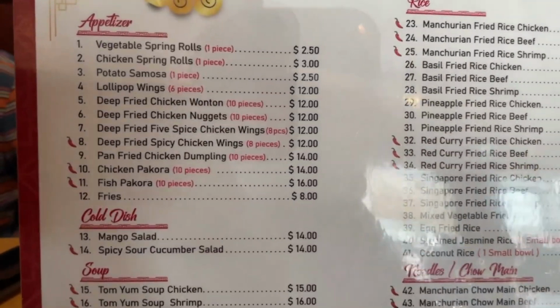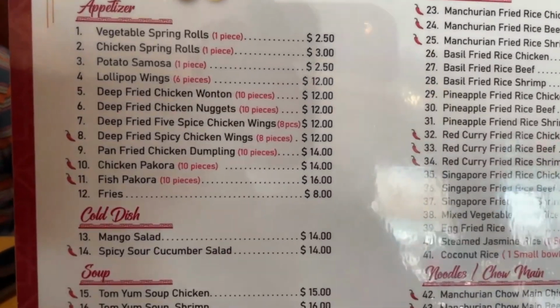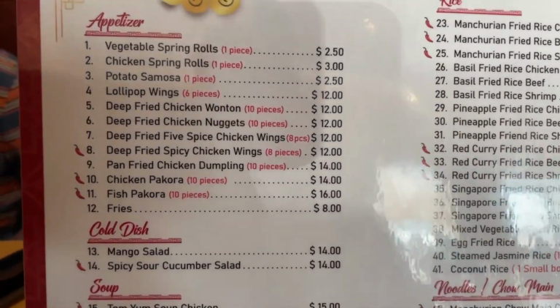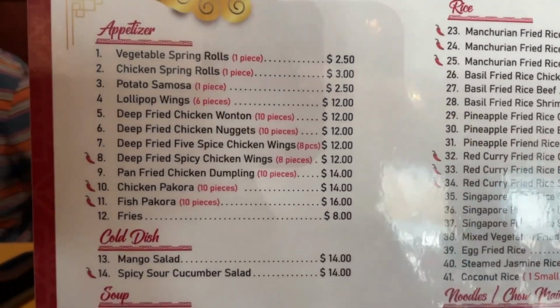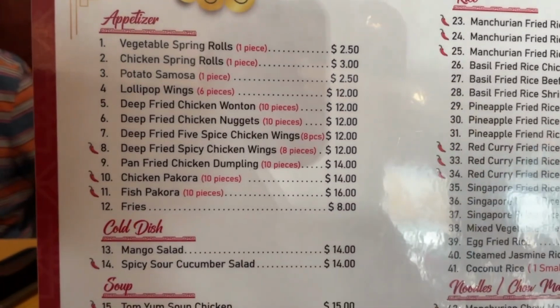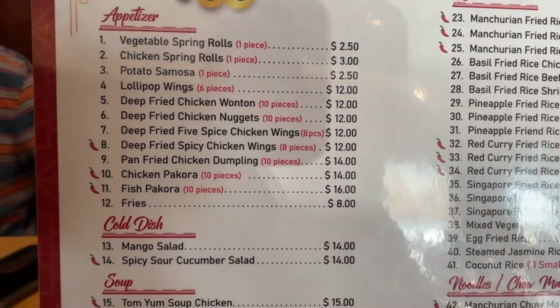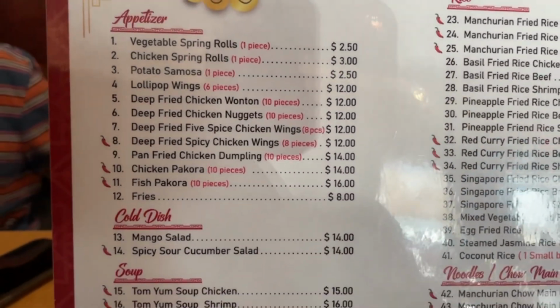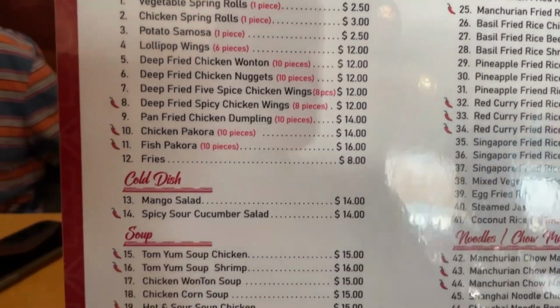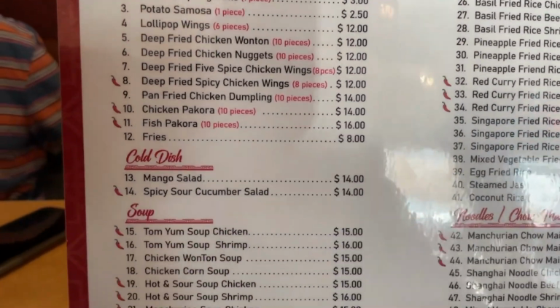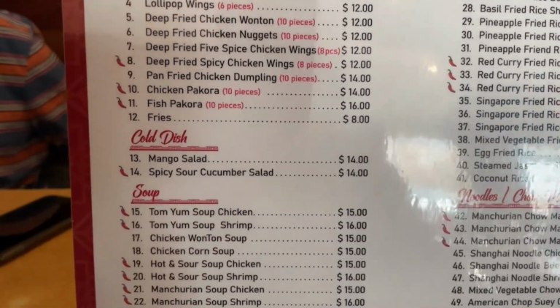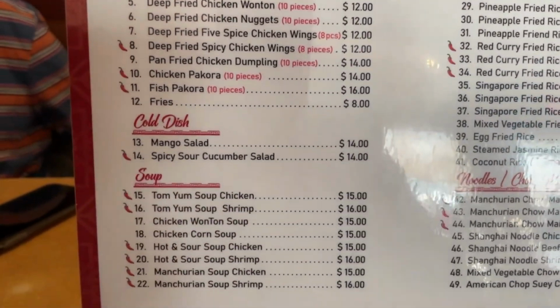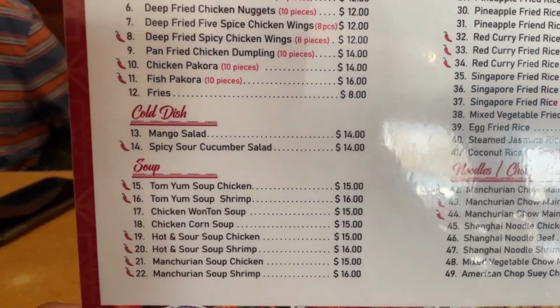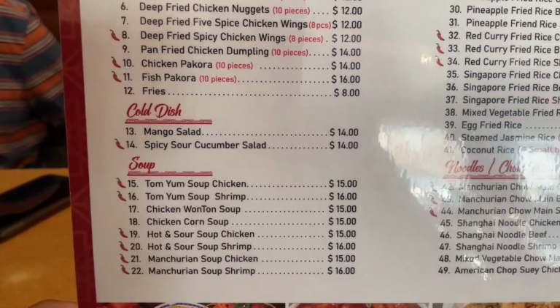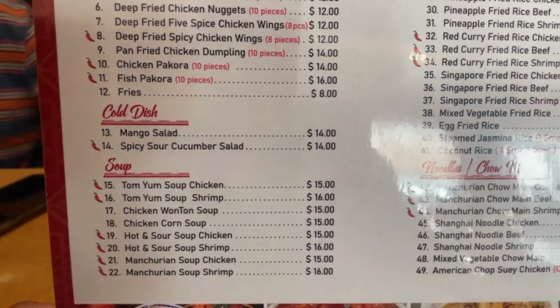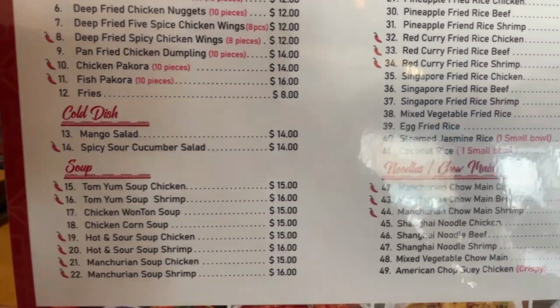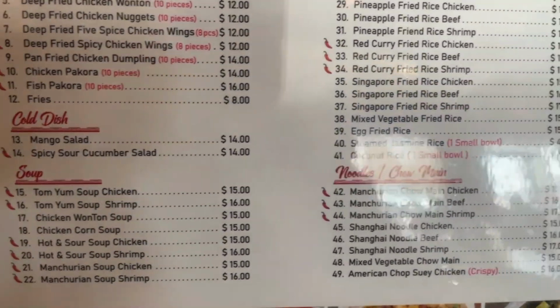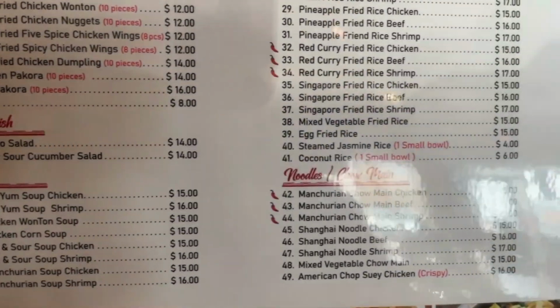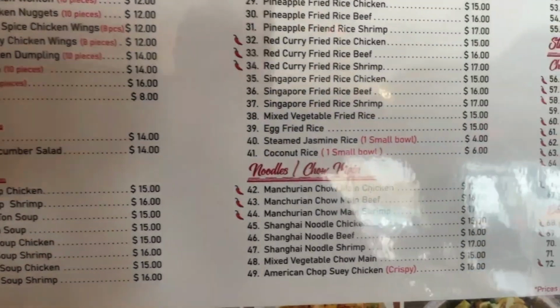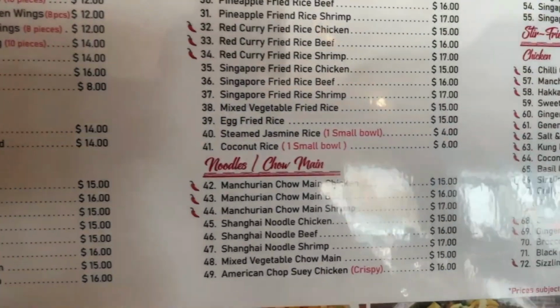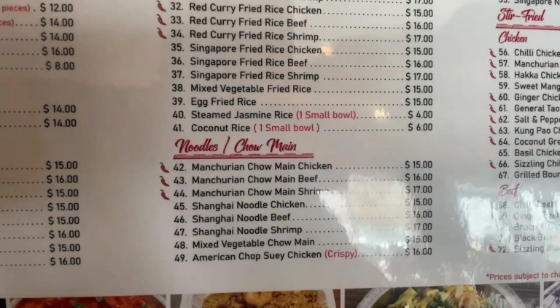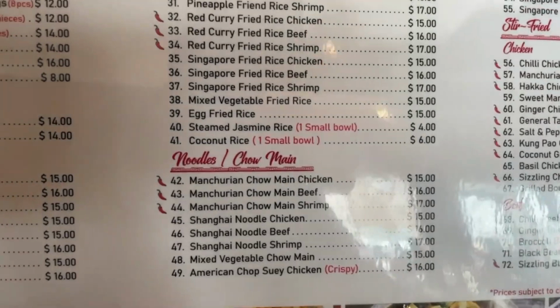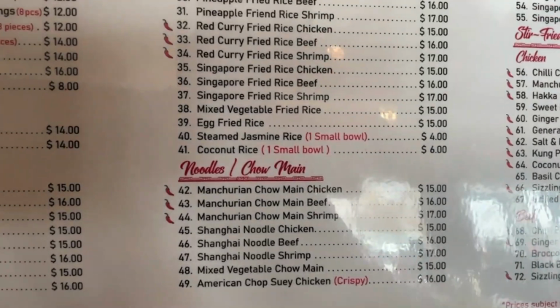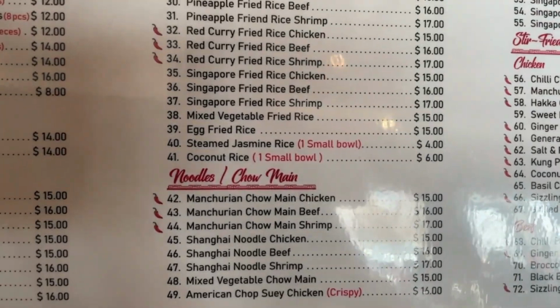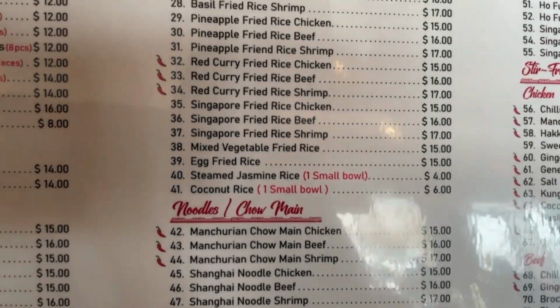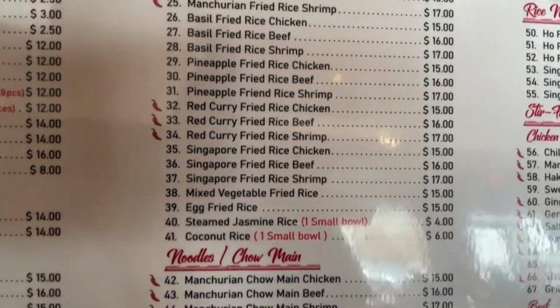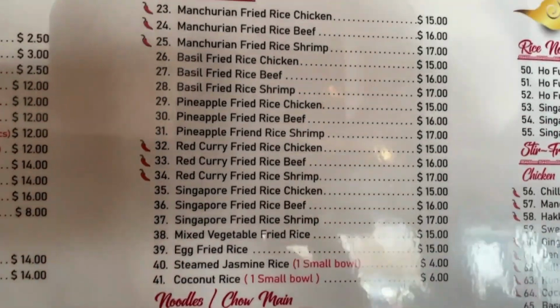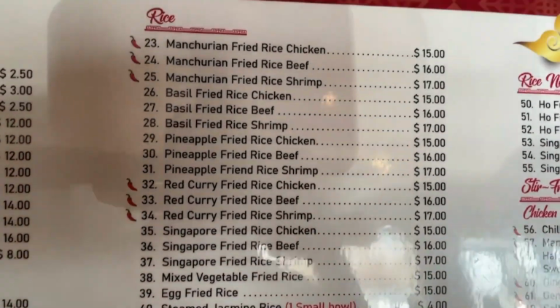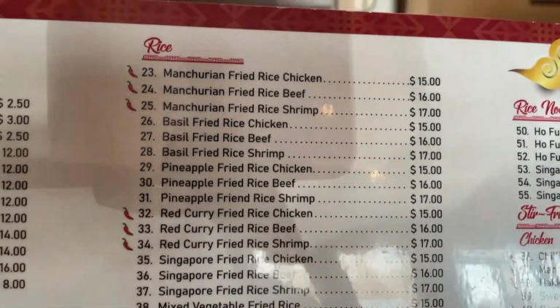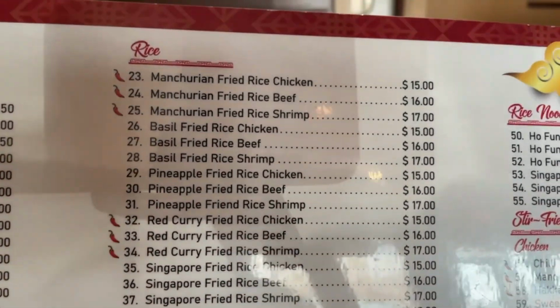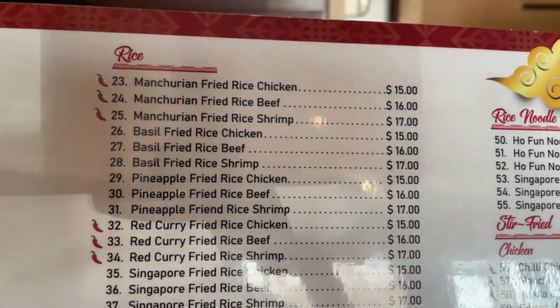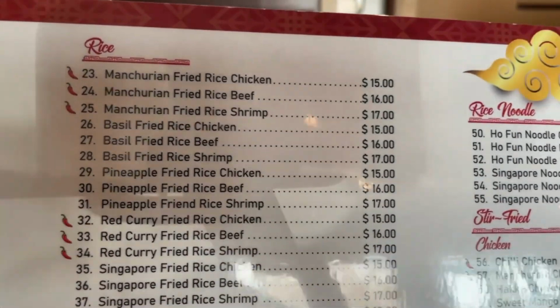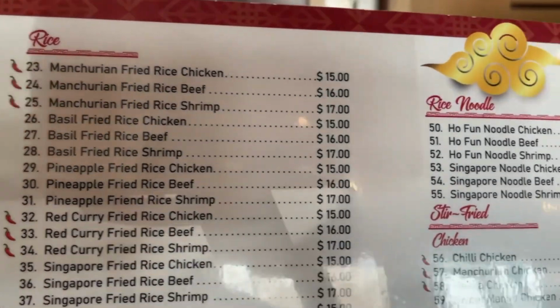This is the menu and they have a huge variety of different dishes that you could try.